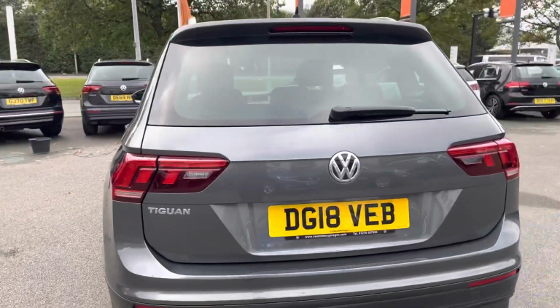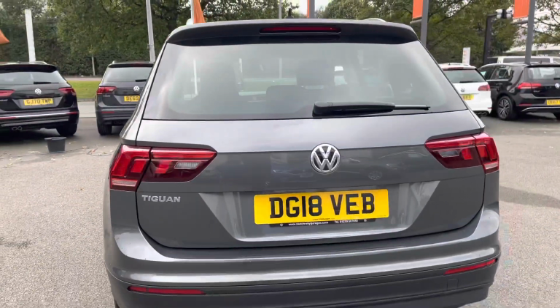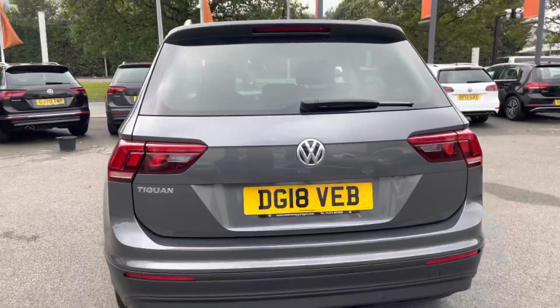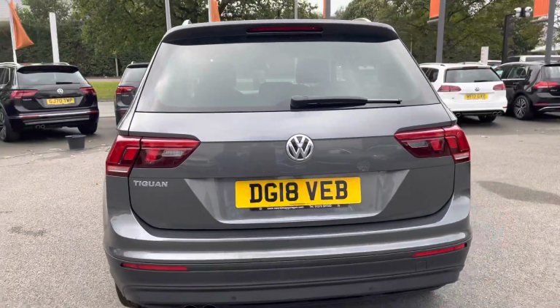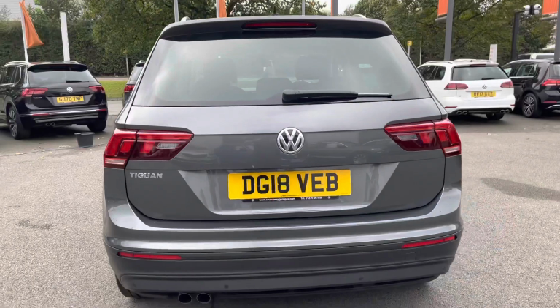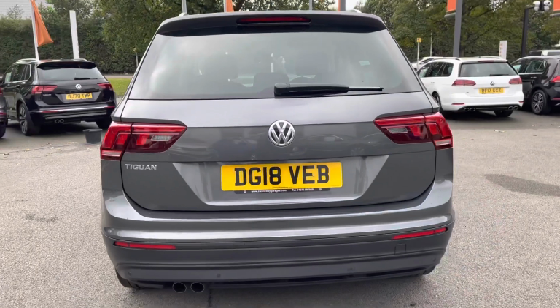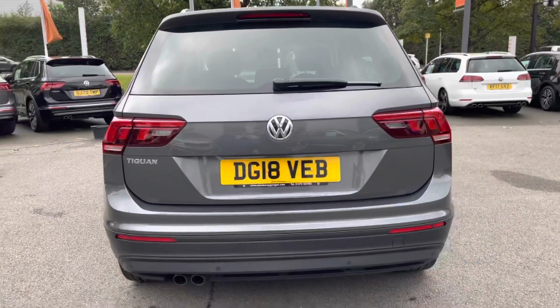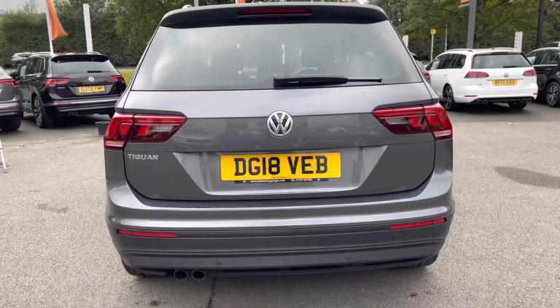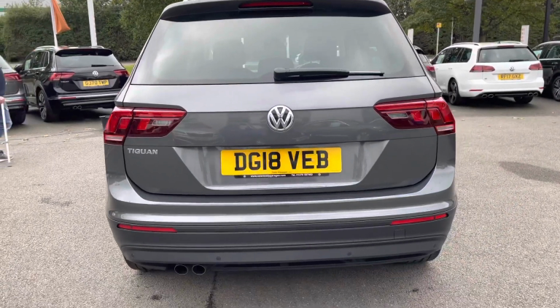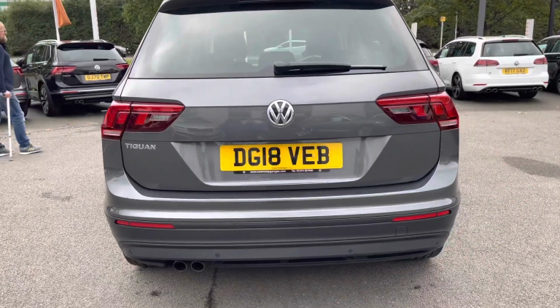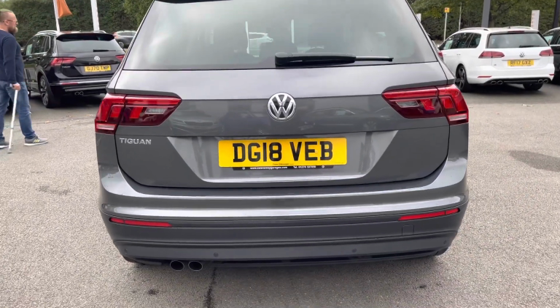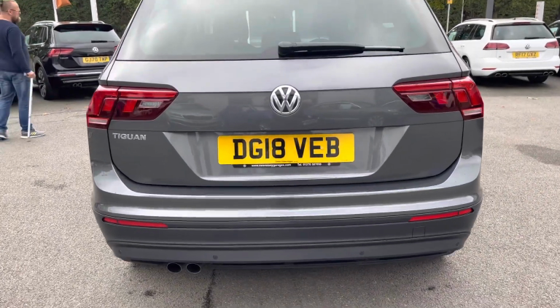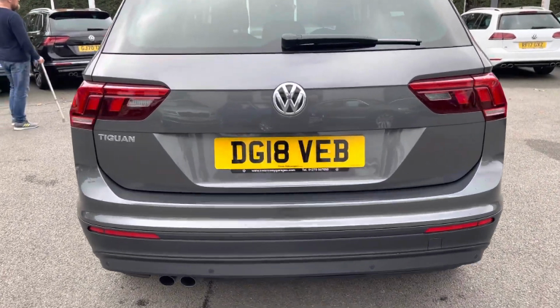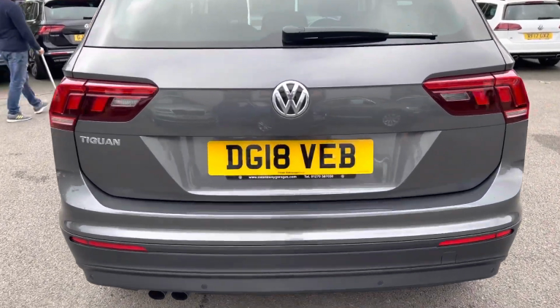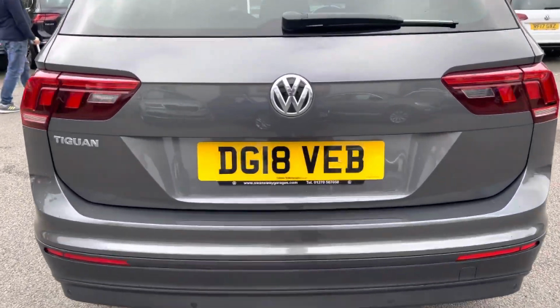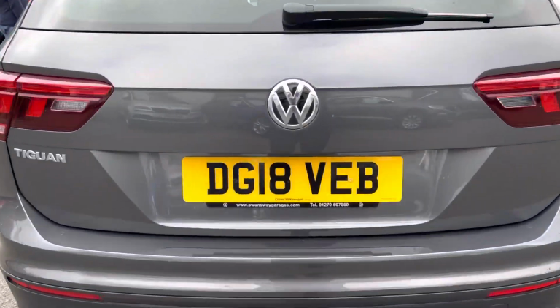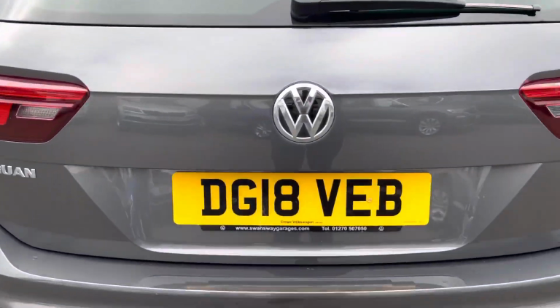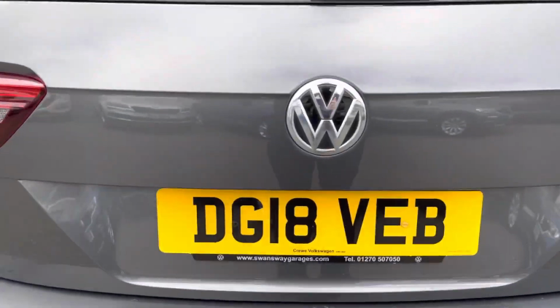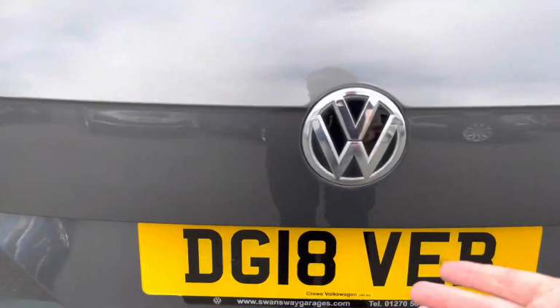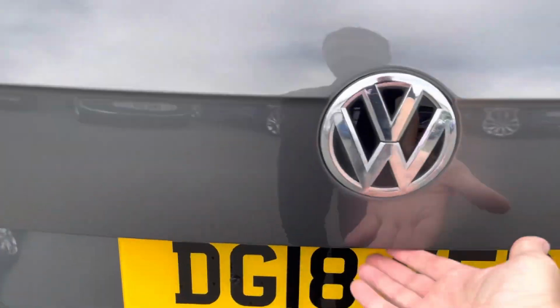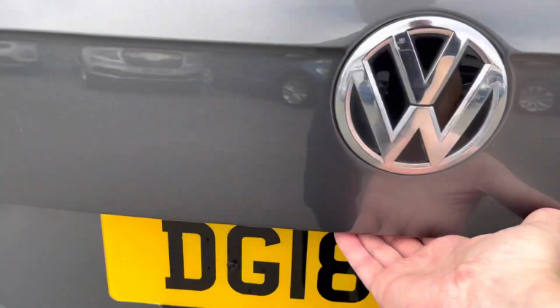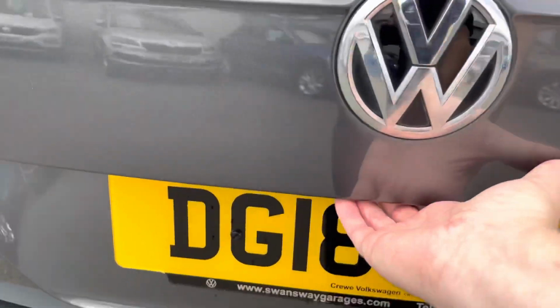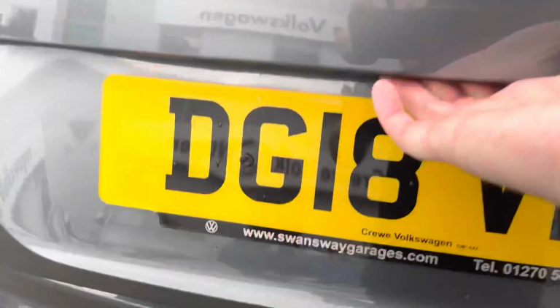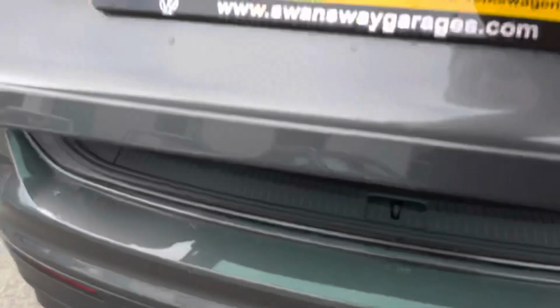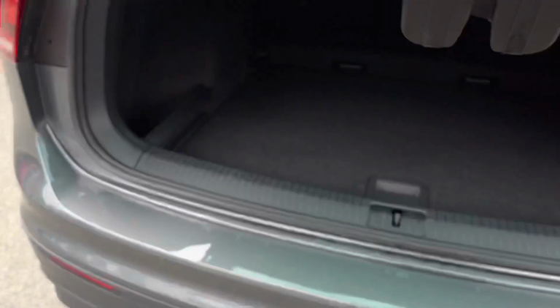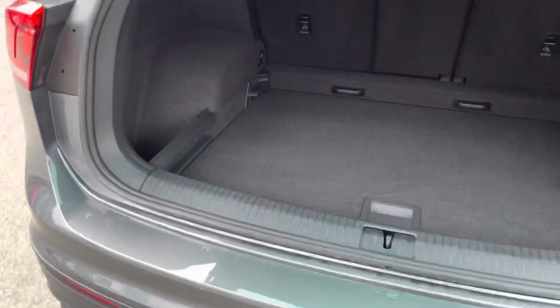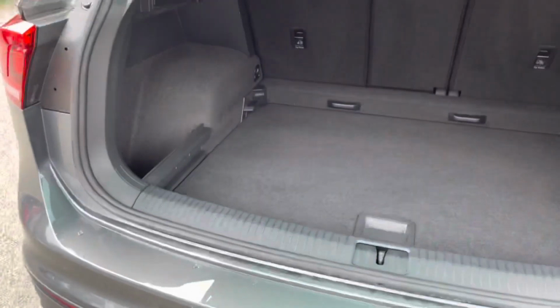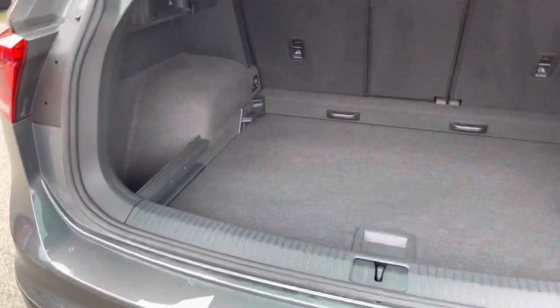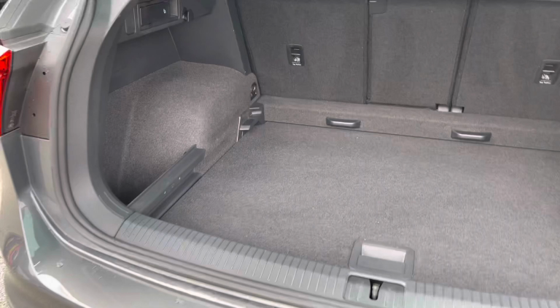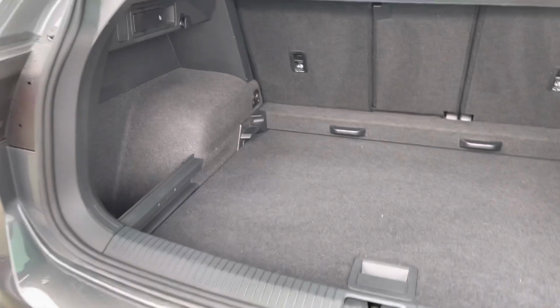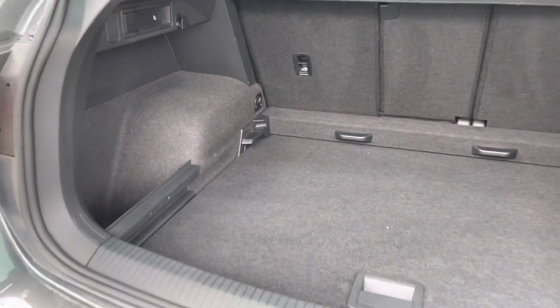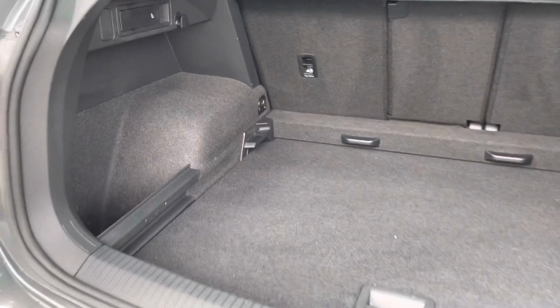Your front and rear parking sensors on this car make it nice and easy to park up. And as you'd expect from an SUV, you've got a massive boot on here.